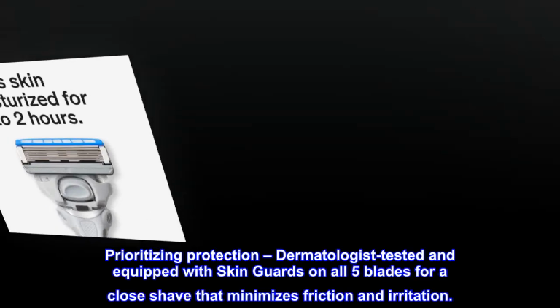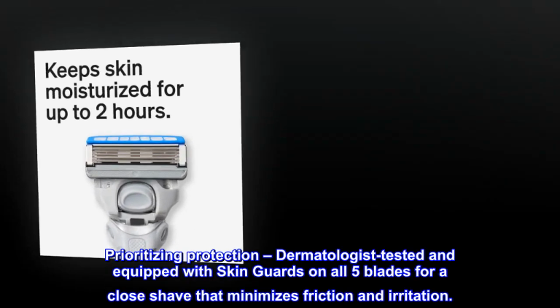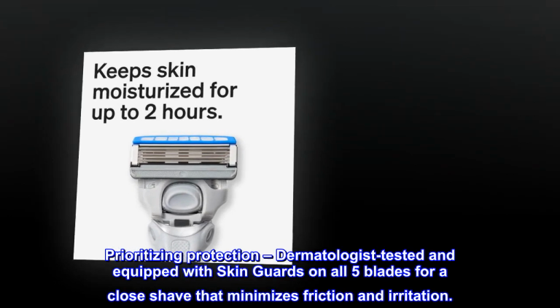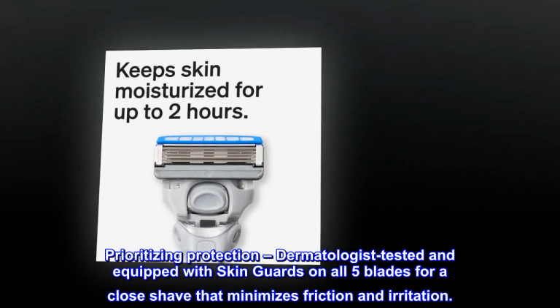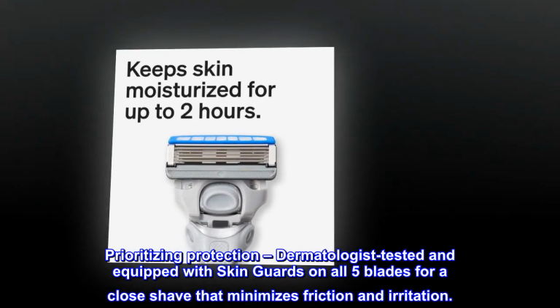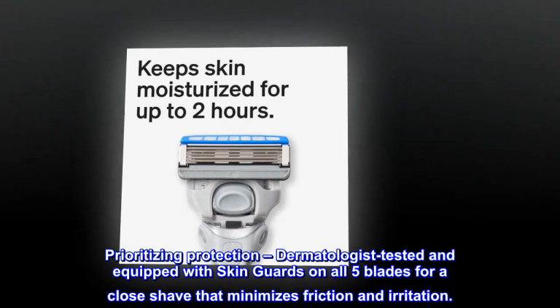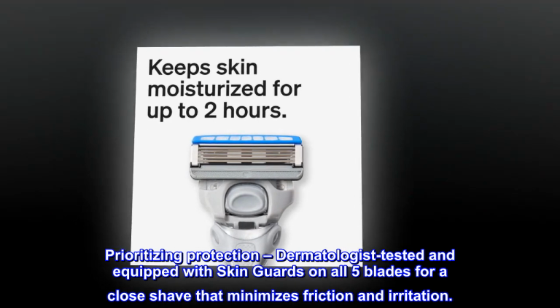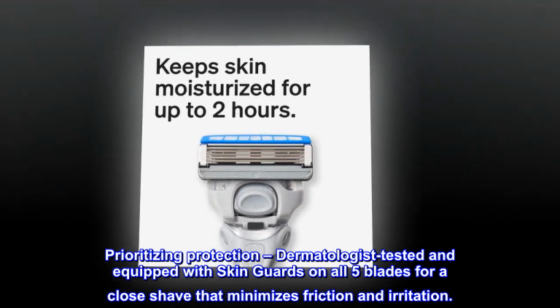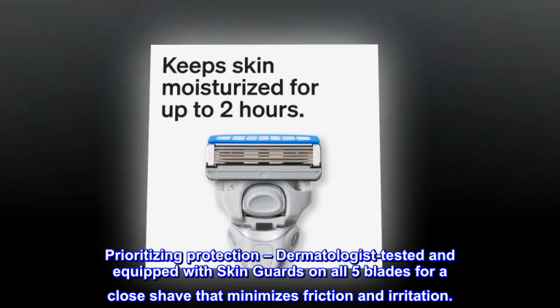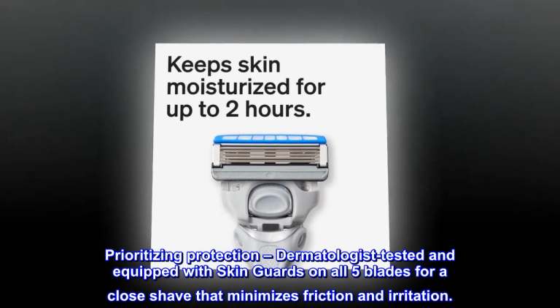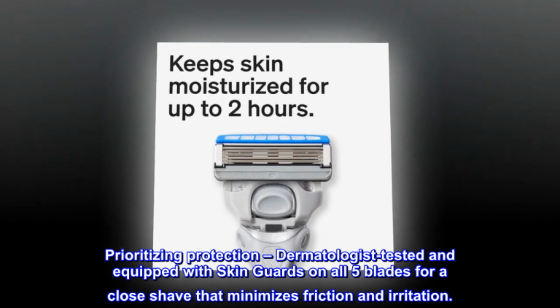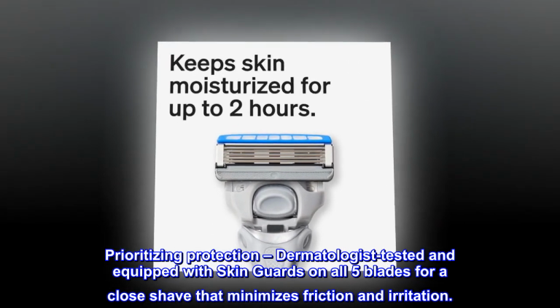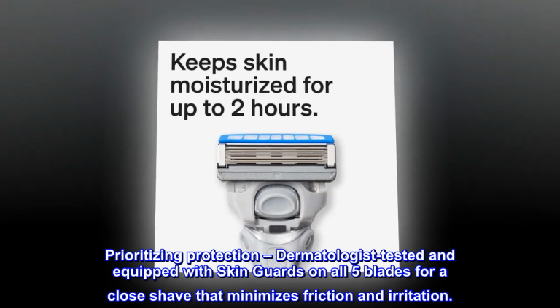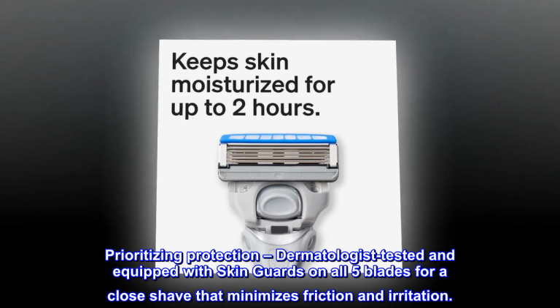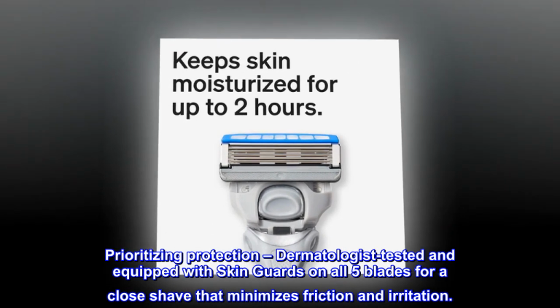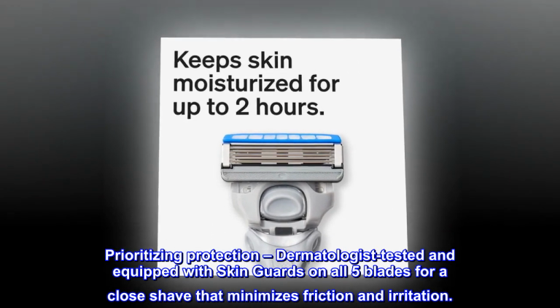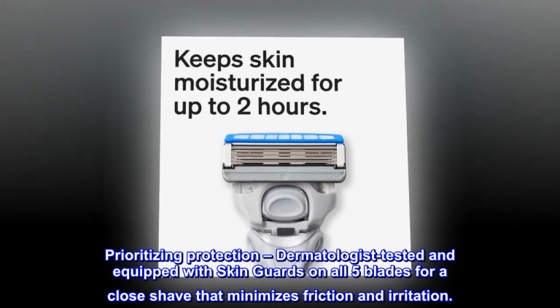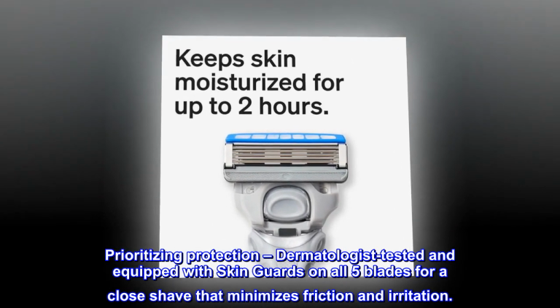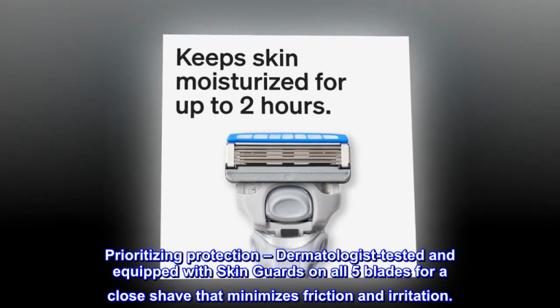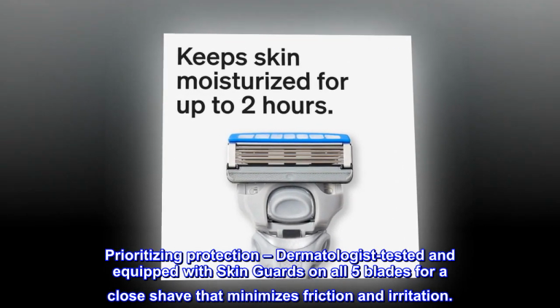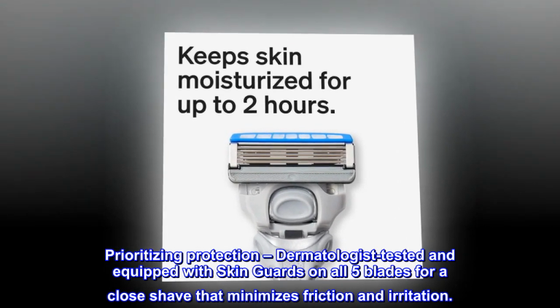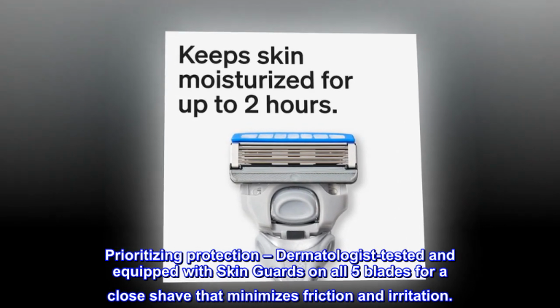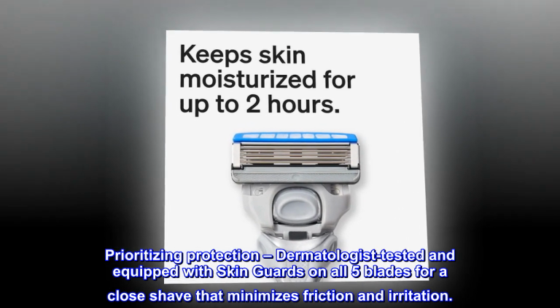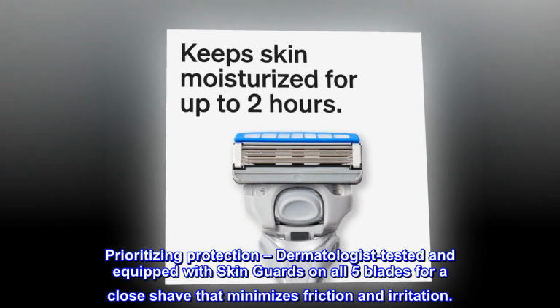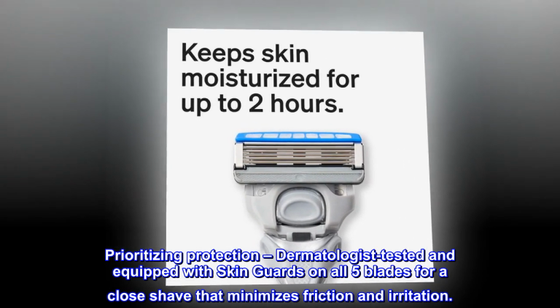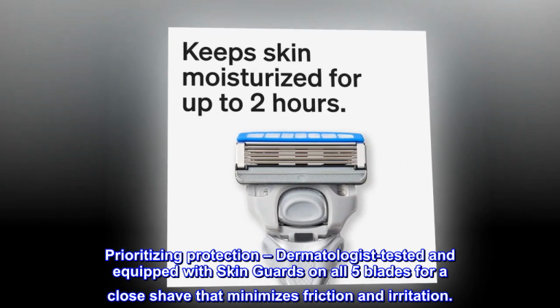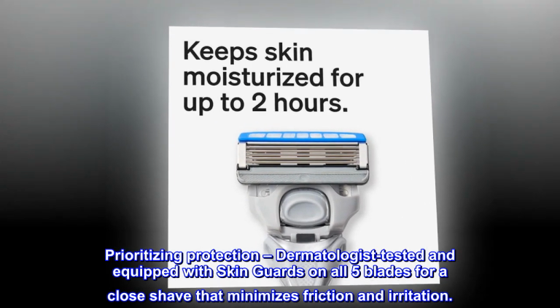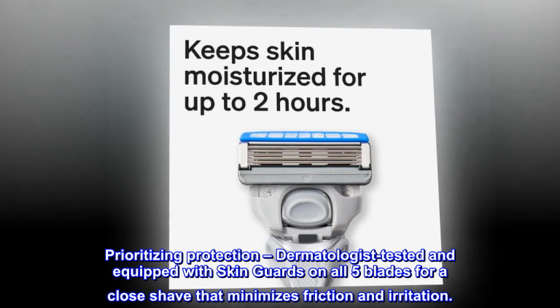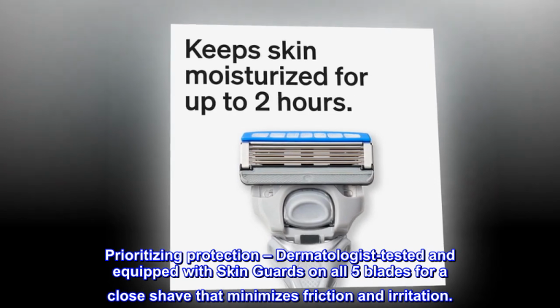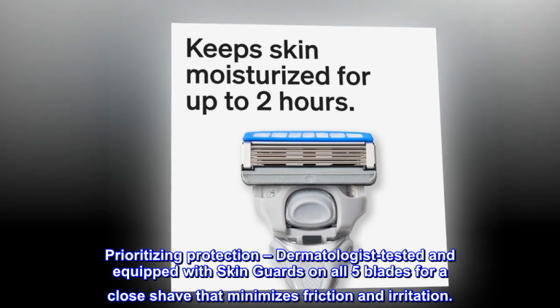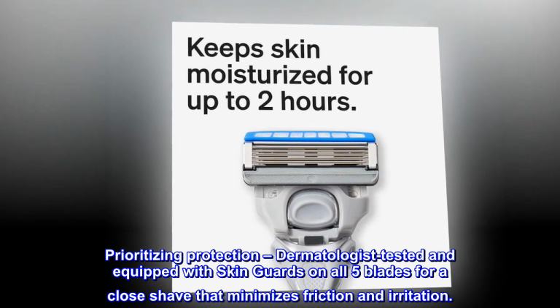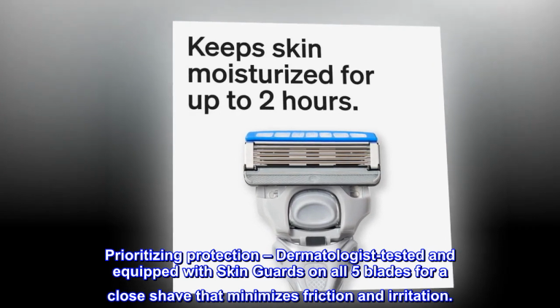Prioritizing Protection — dermatologist tested and equipped with skin guards on all five blades for a close shave that minimizes friction and irritation.